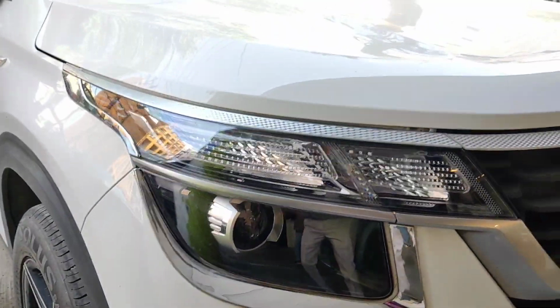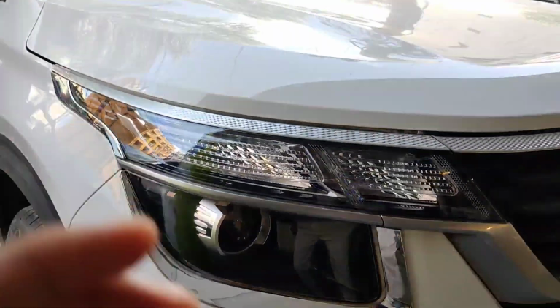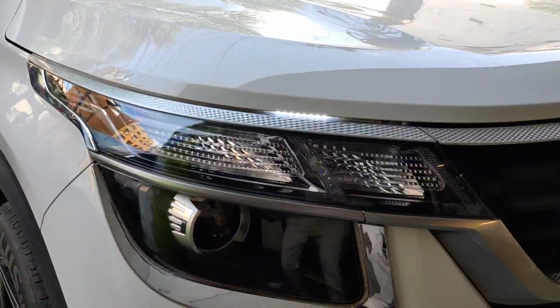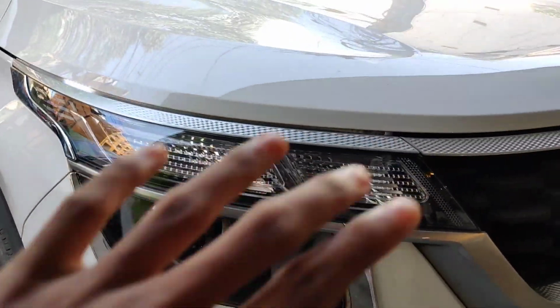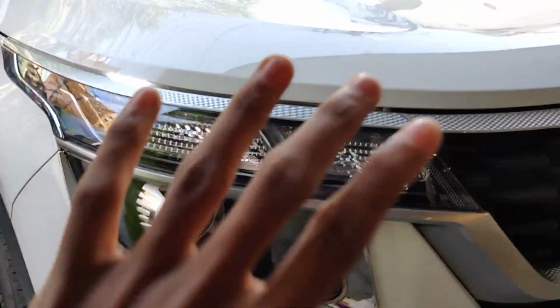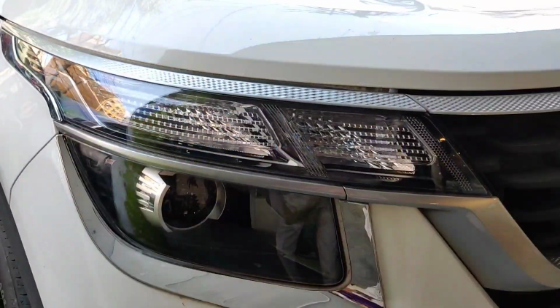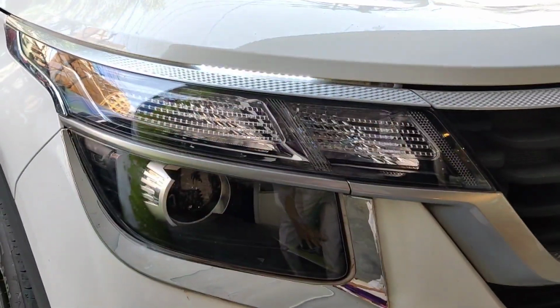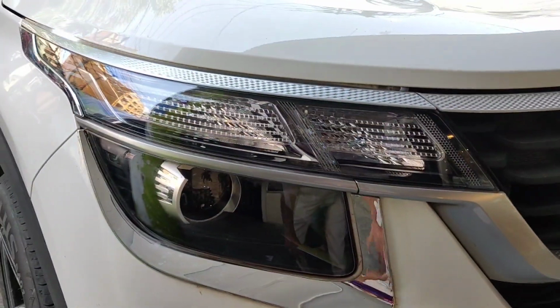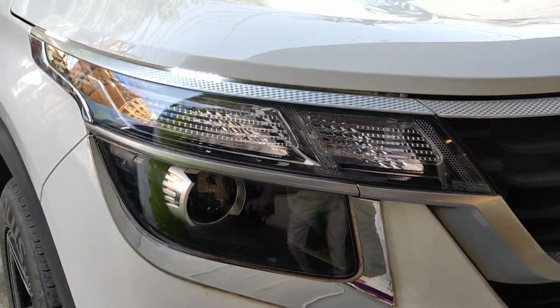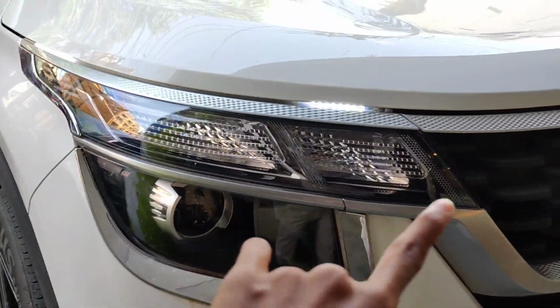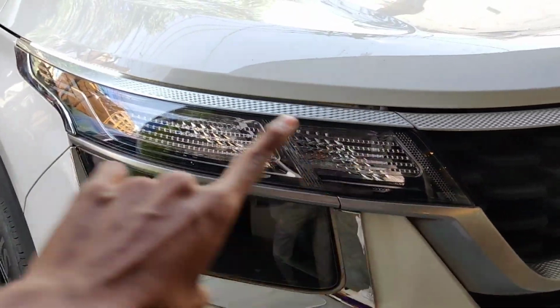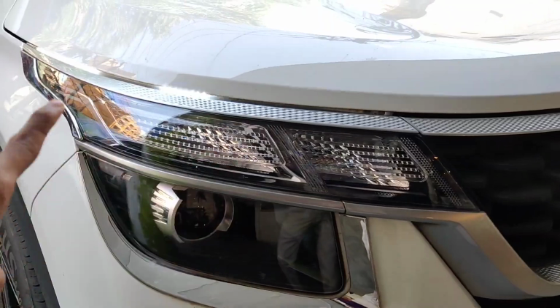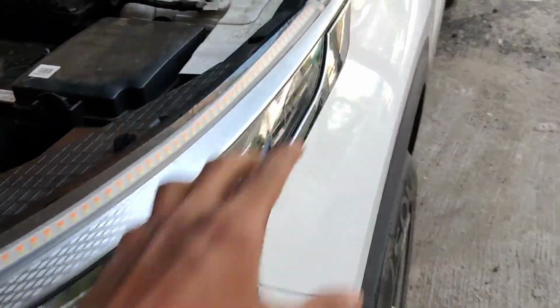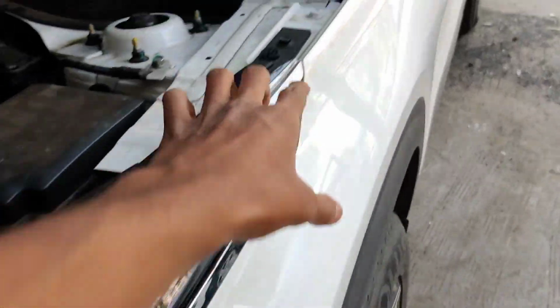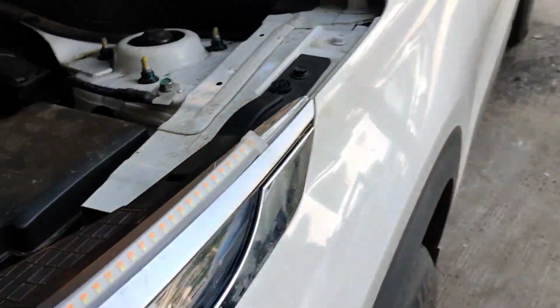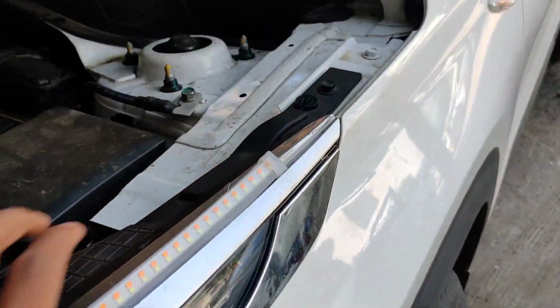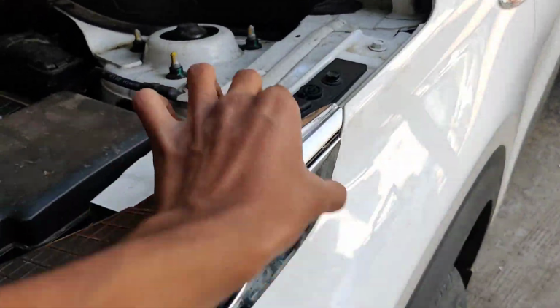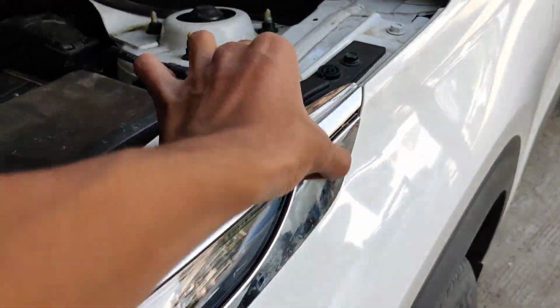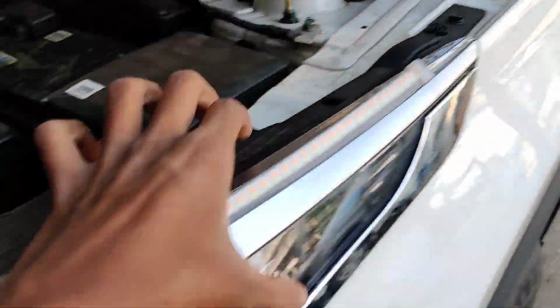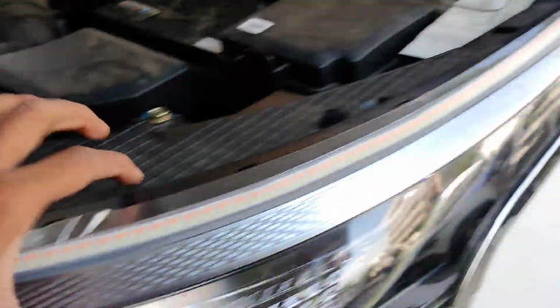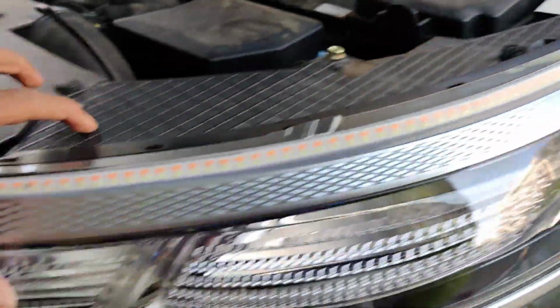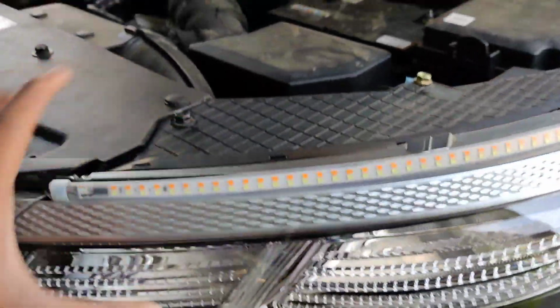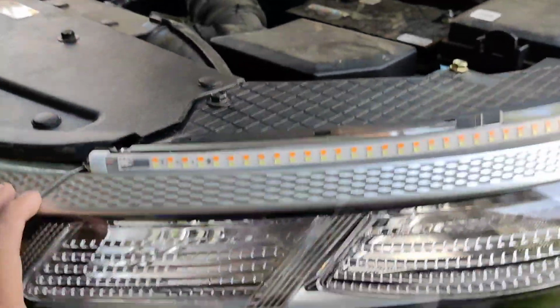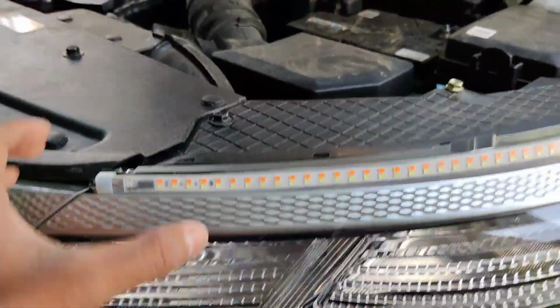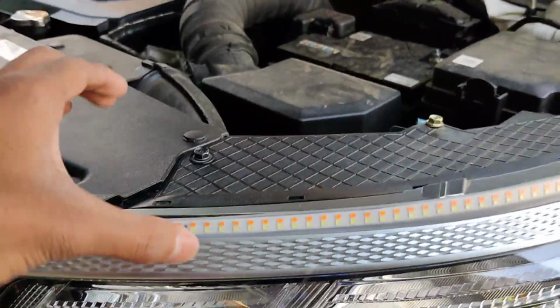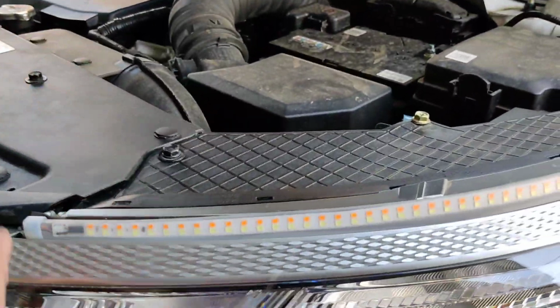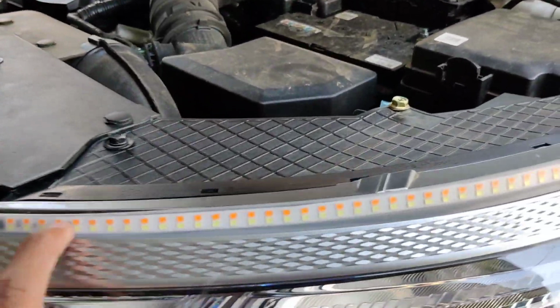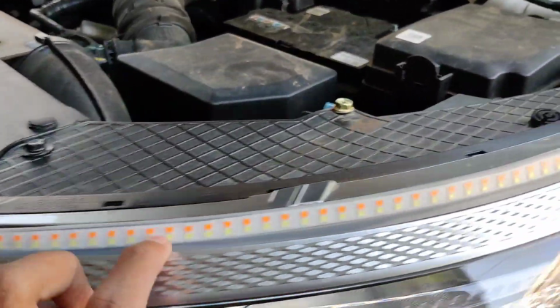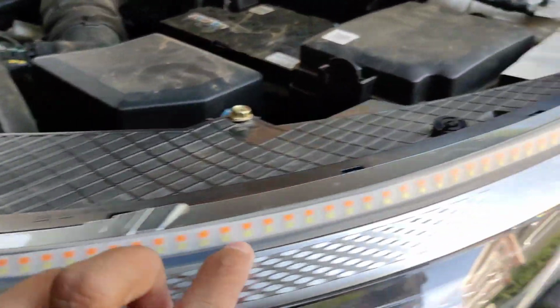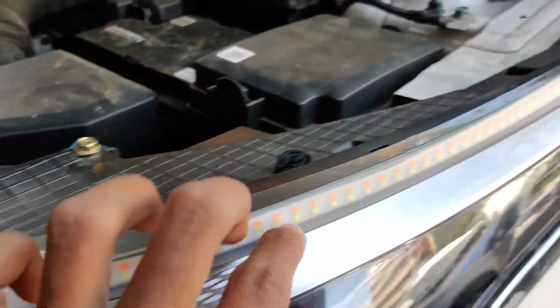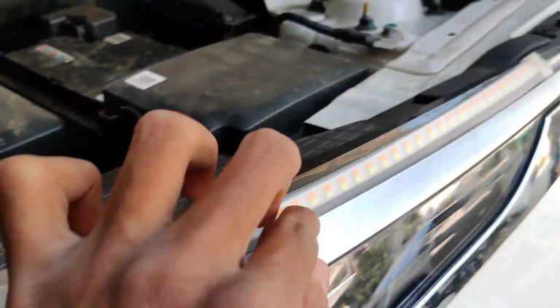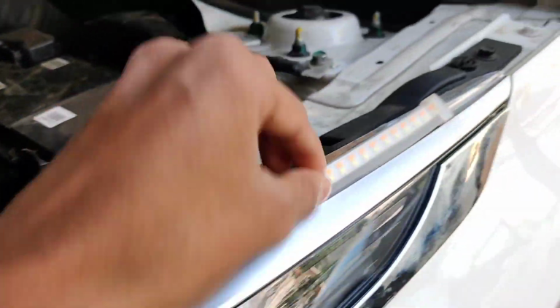You can see the overview. Look at this — you can see the headlight unit. We have to install our DRLs on this headlight unit.